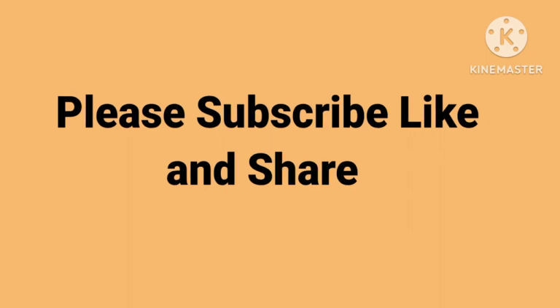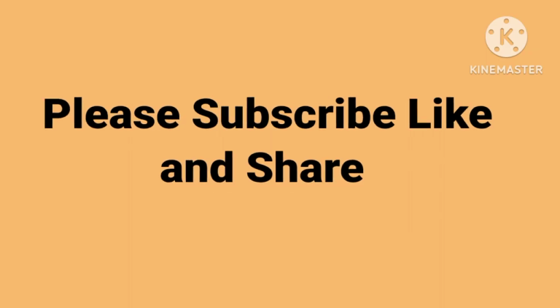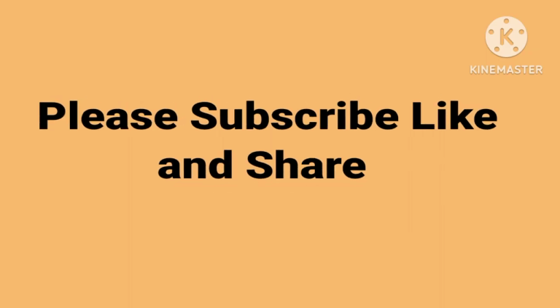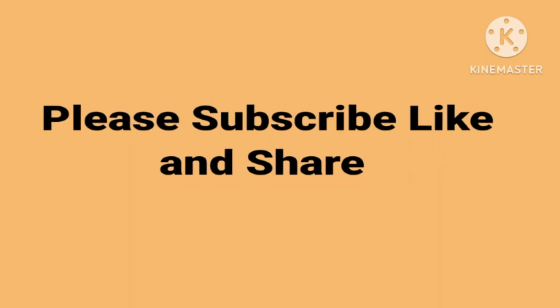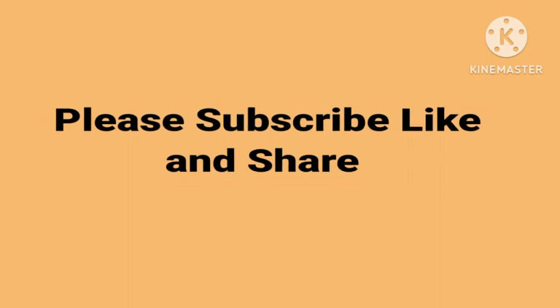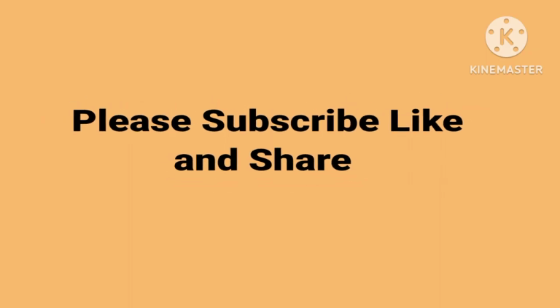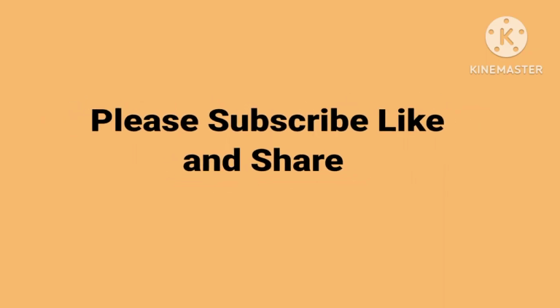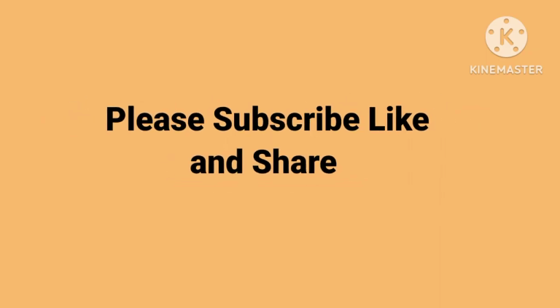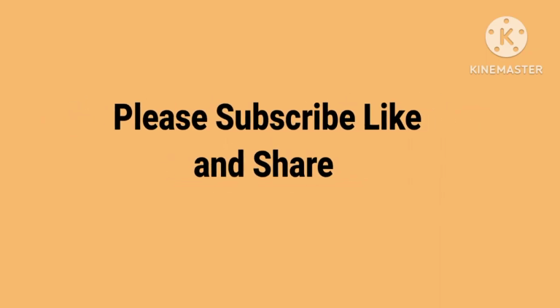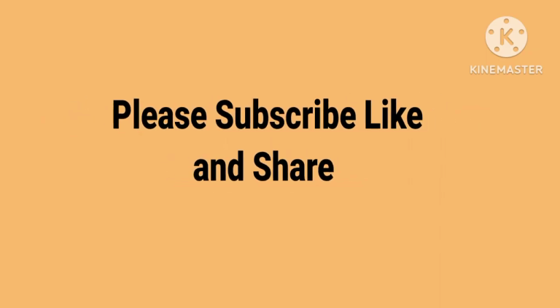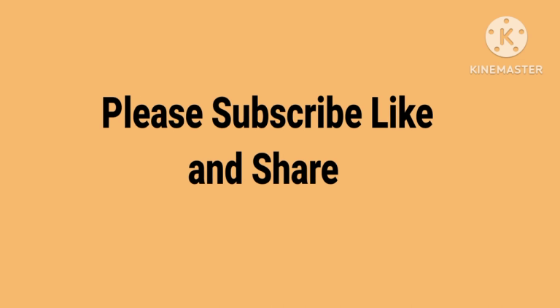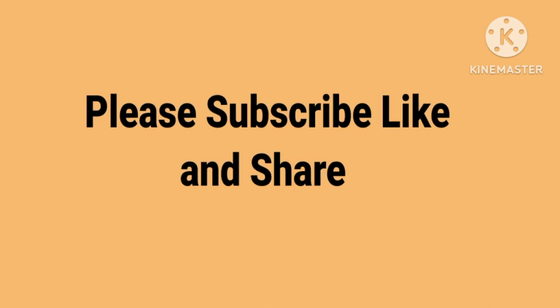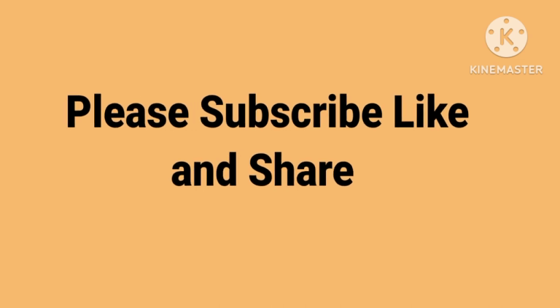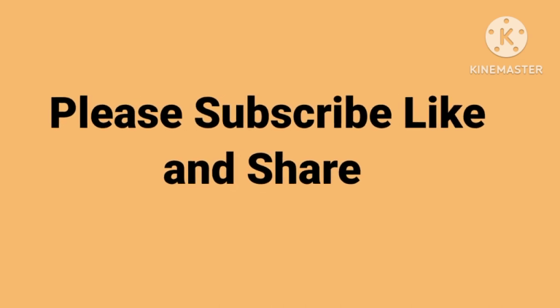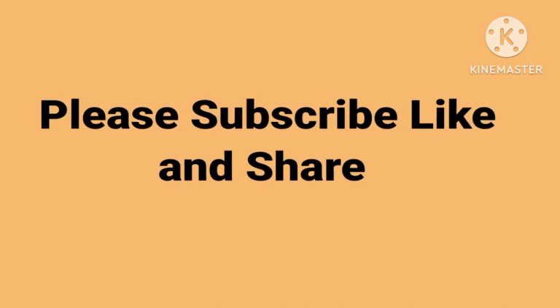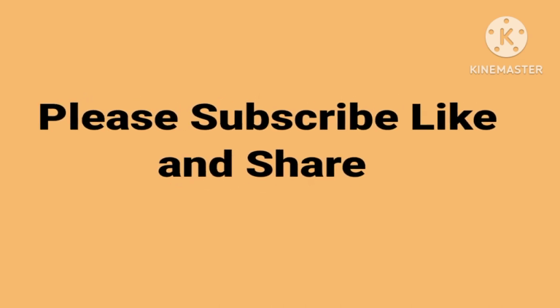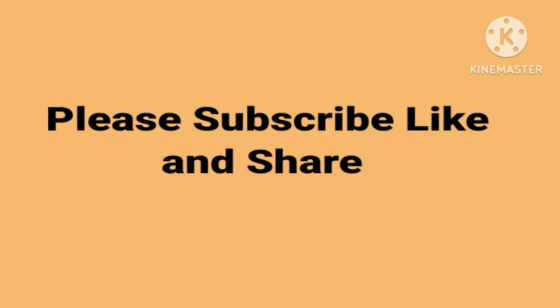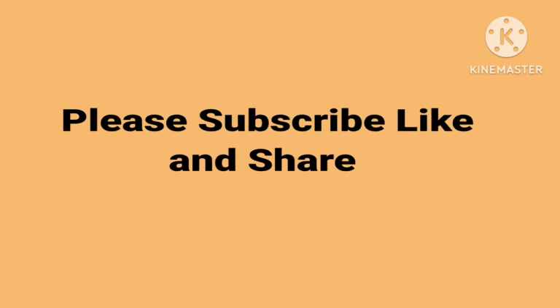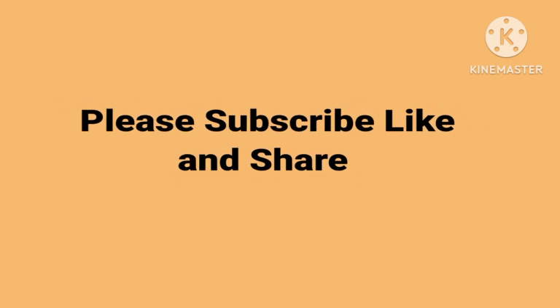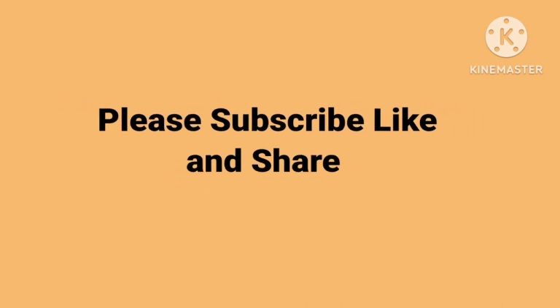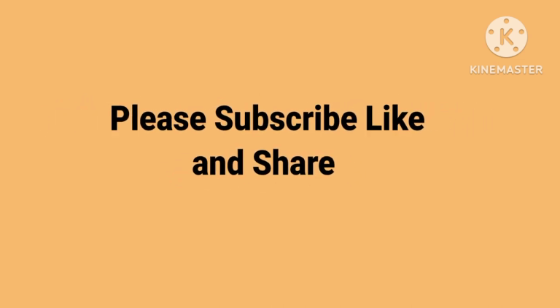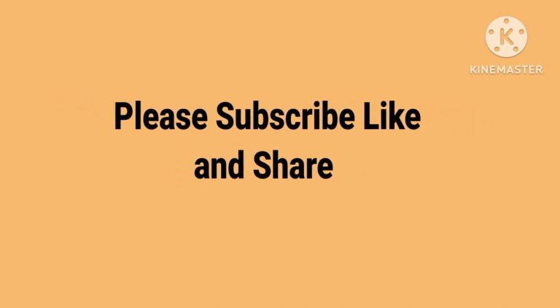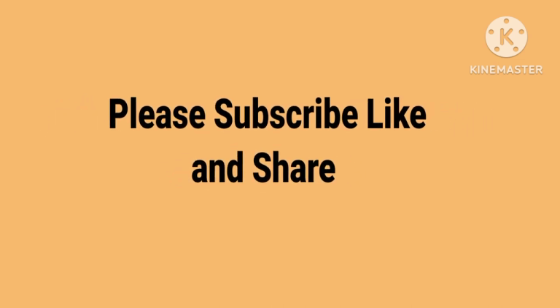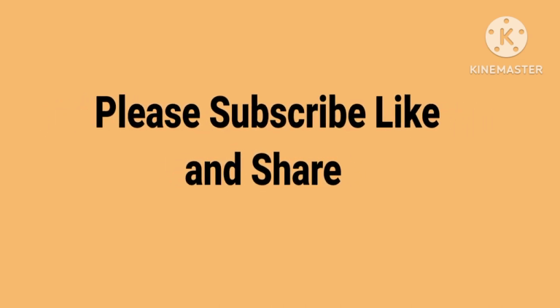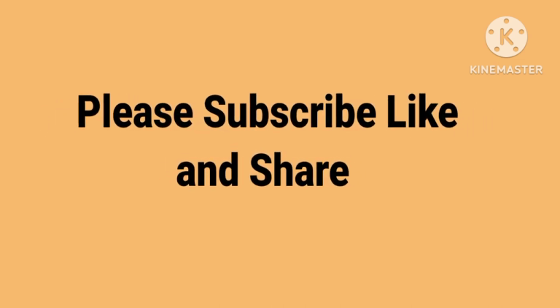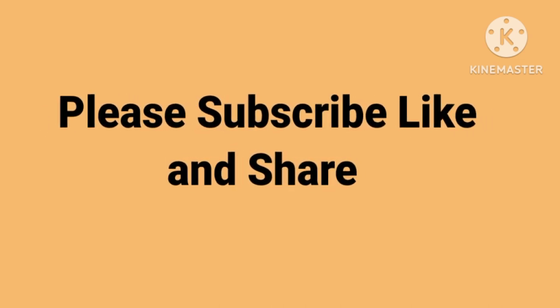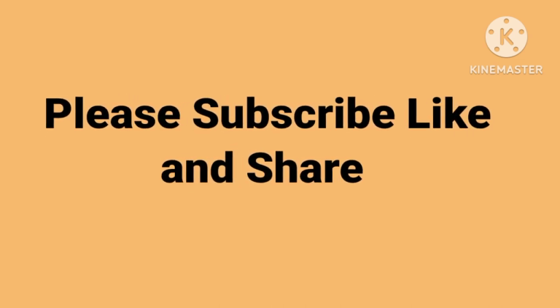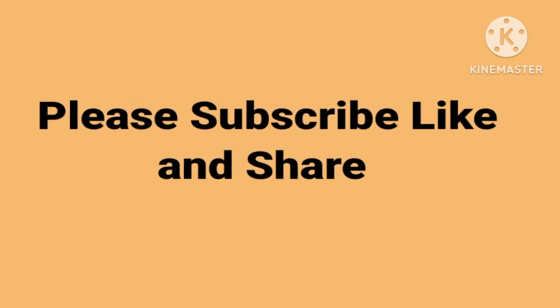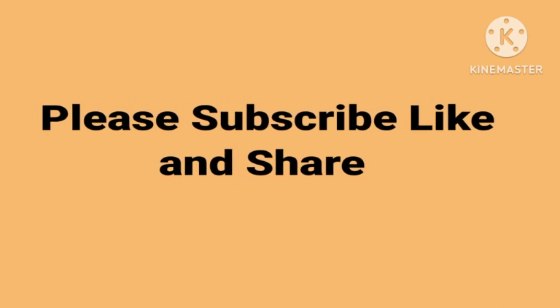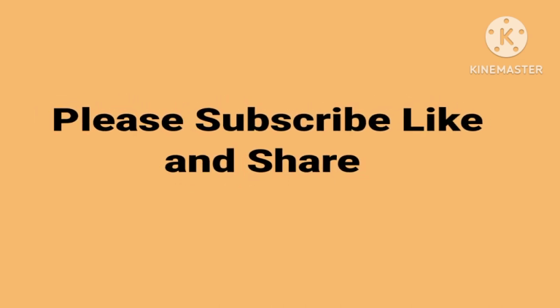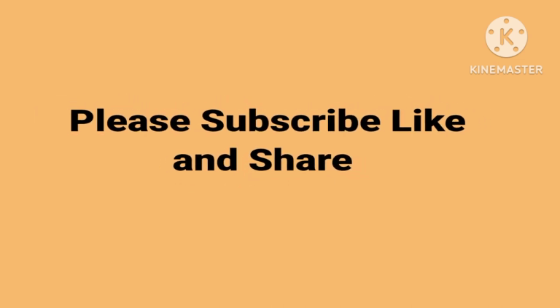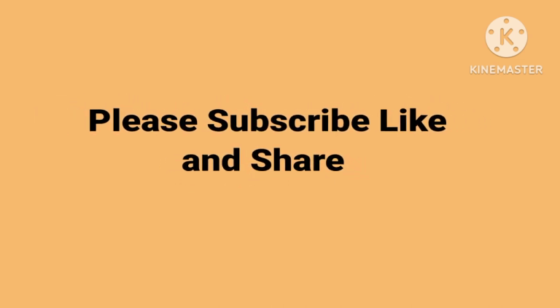If you like this video, please subscribe, like and share. Thanks for watching.